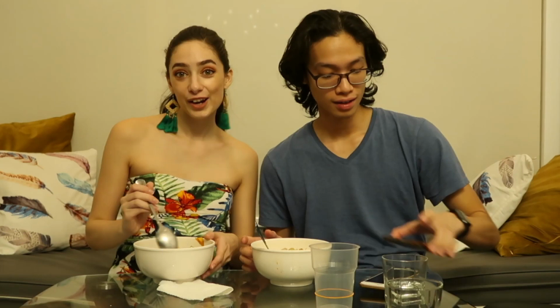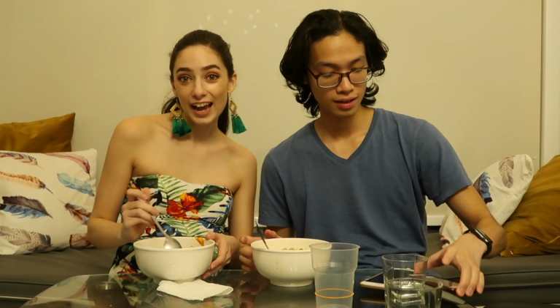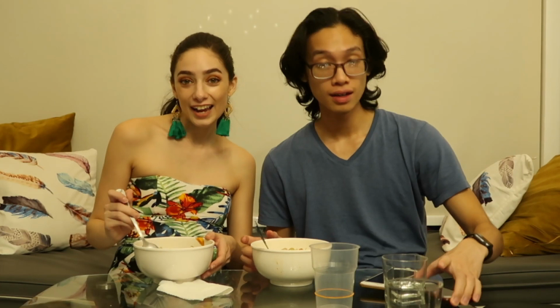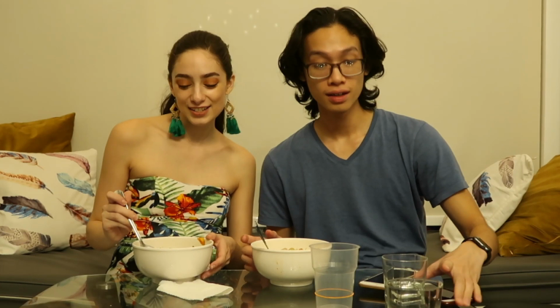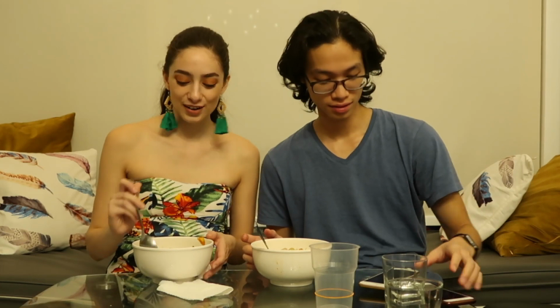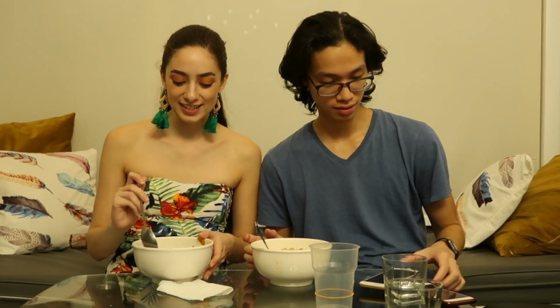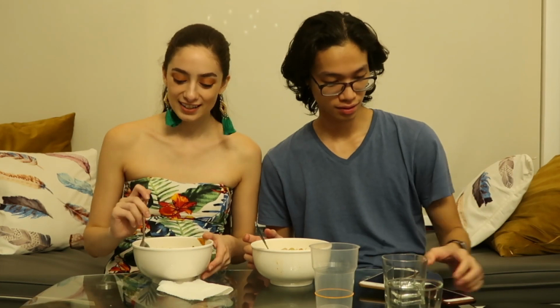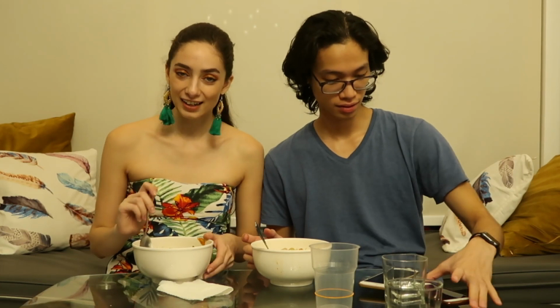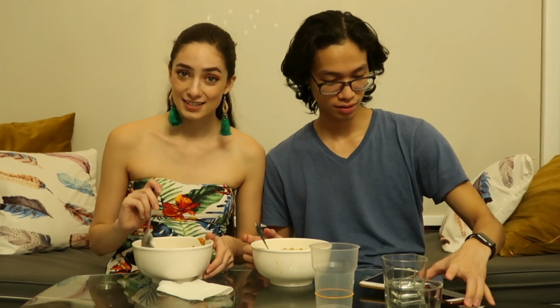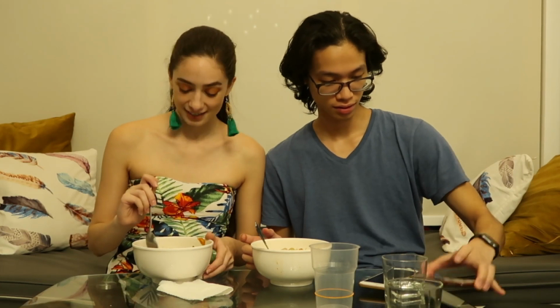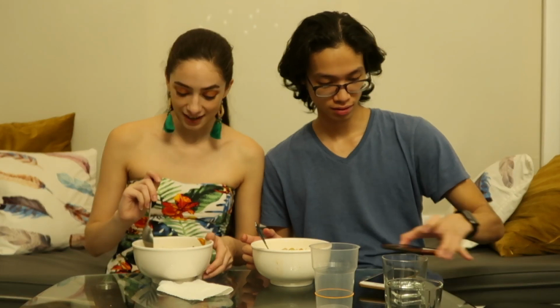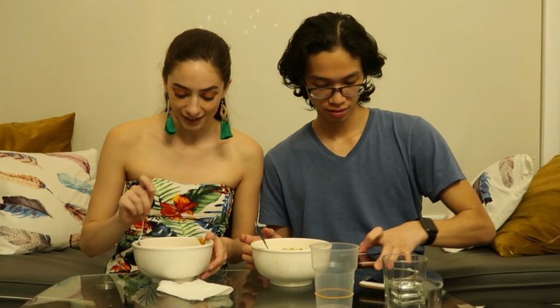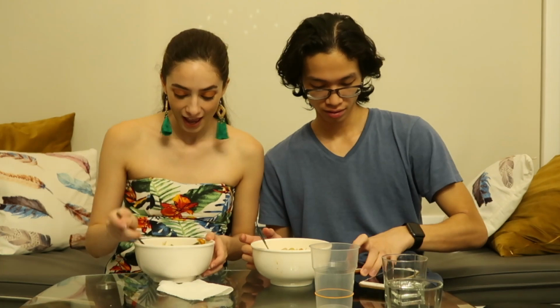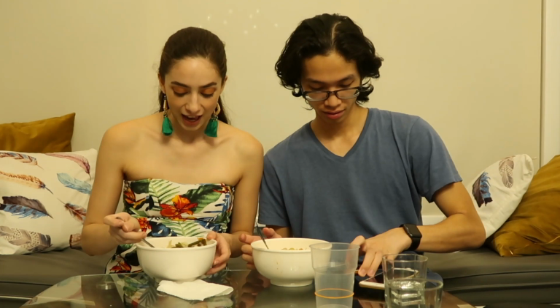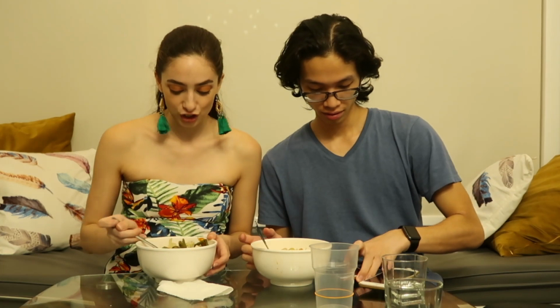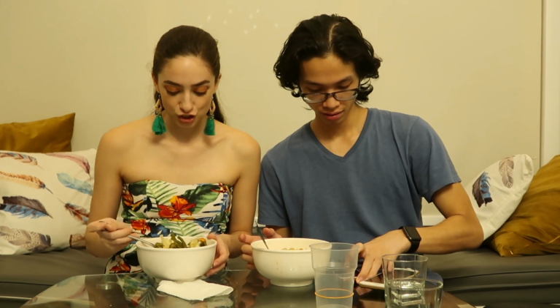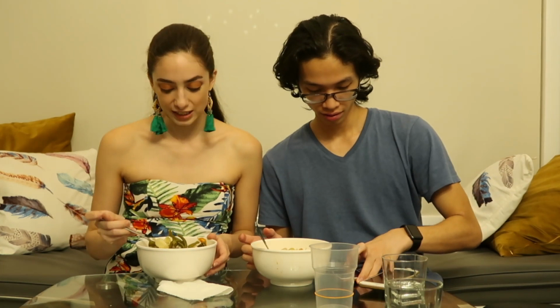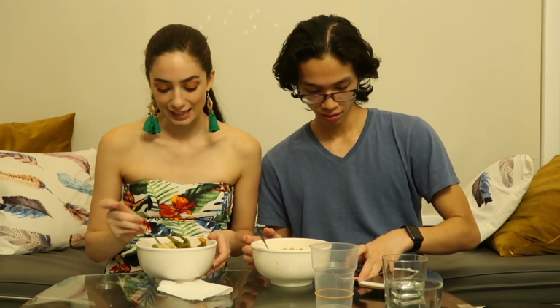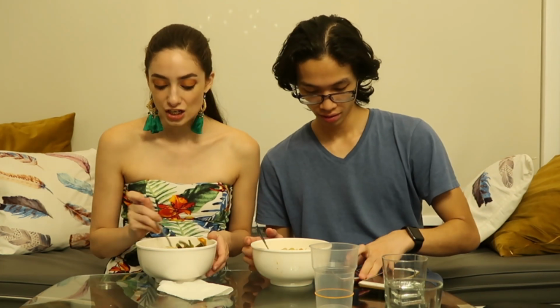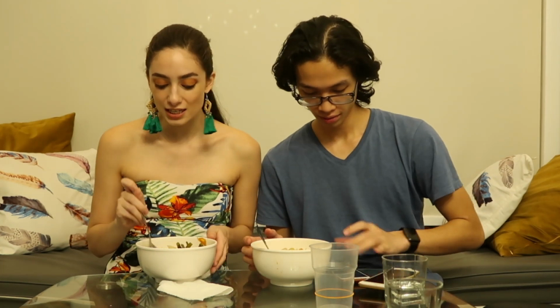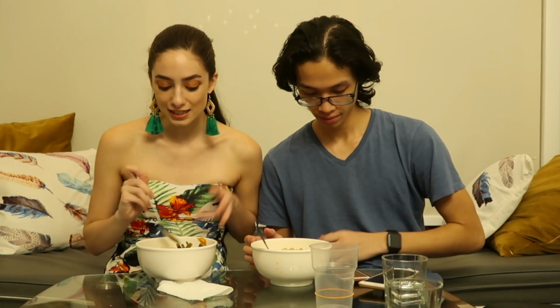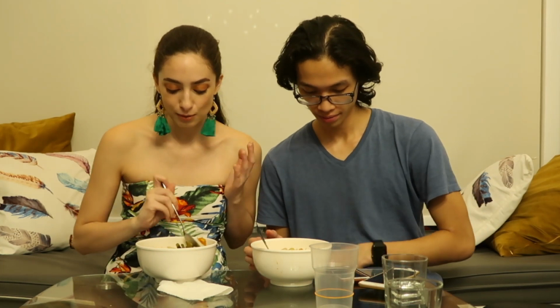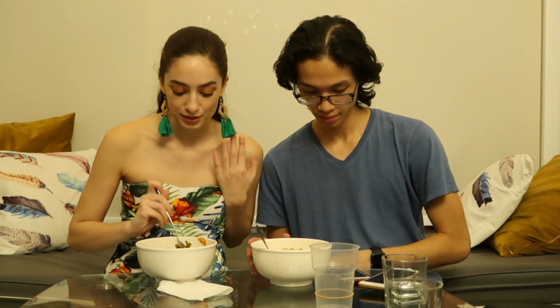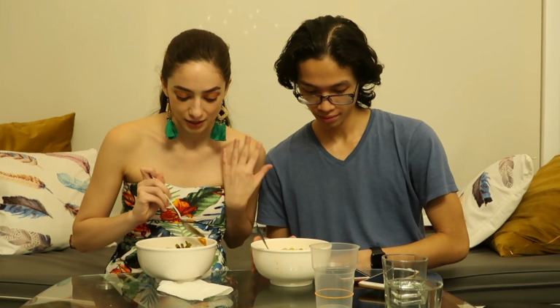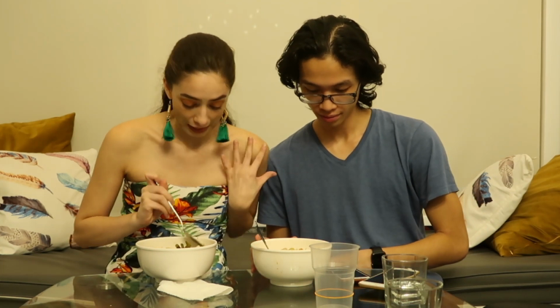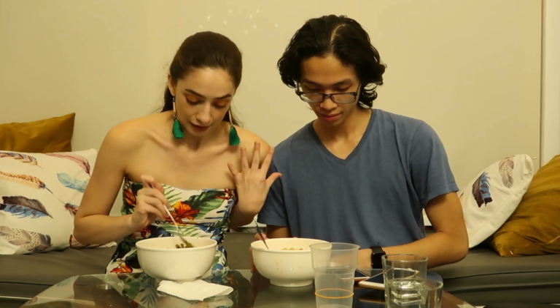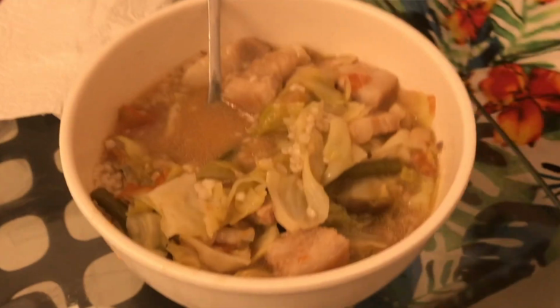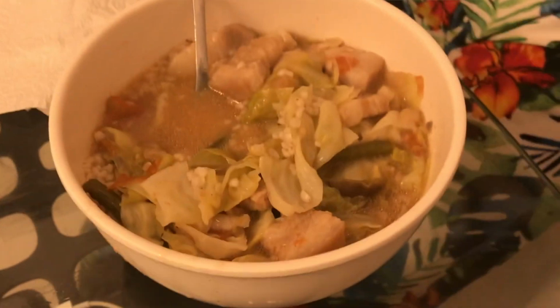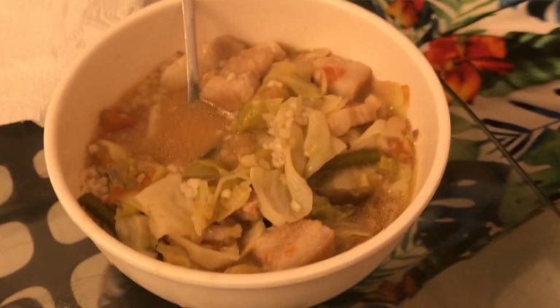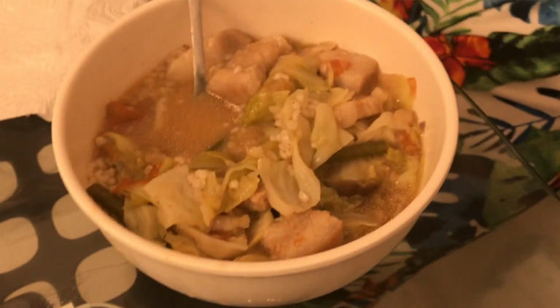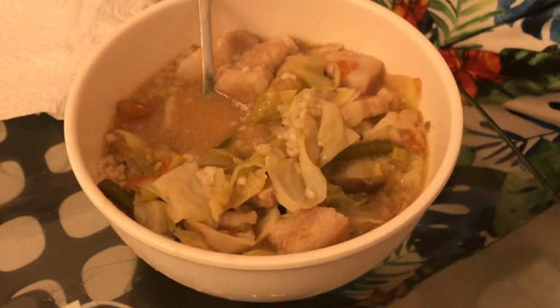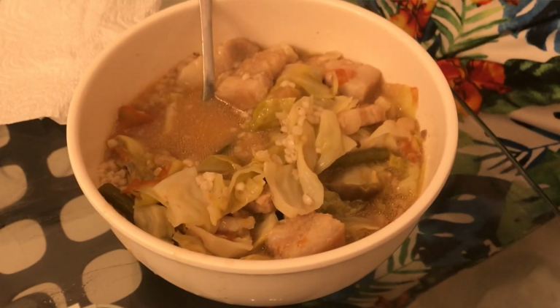Our sinigang is done! It looks so delicious and smells like heaven.